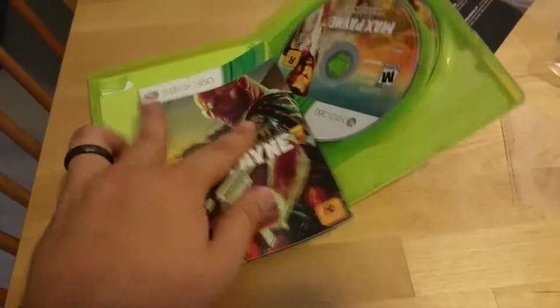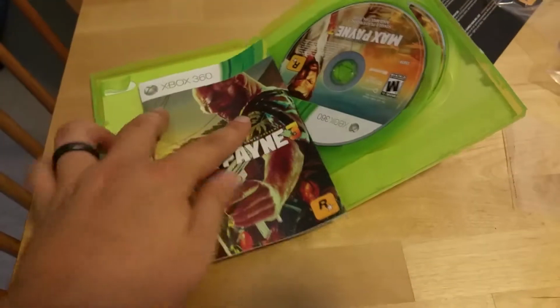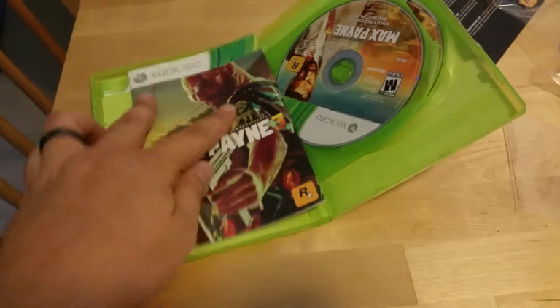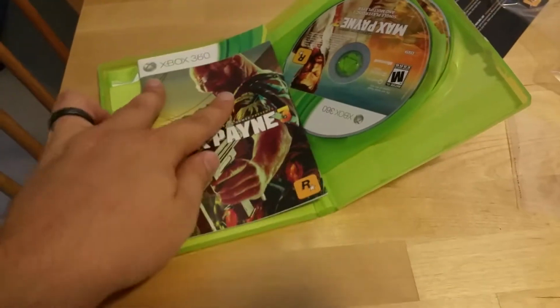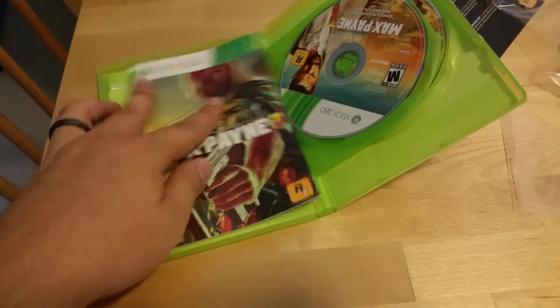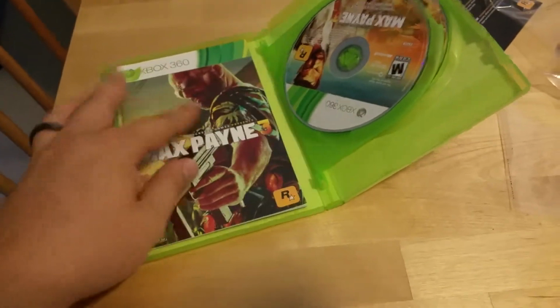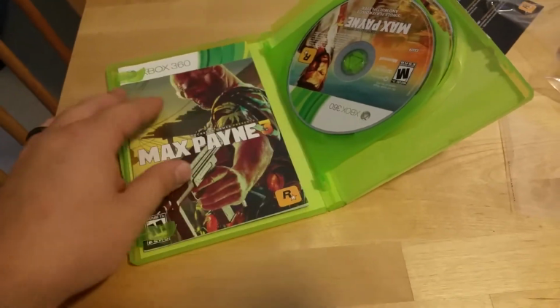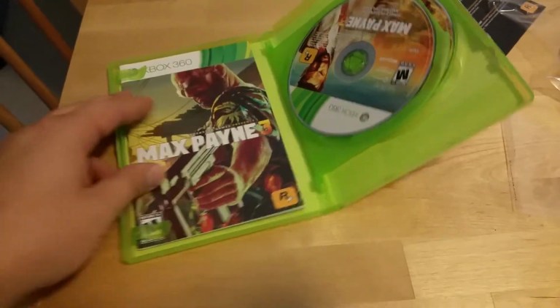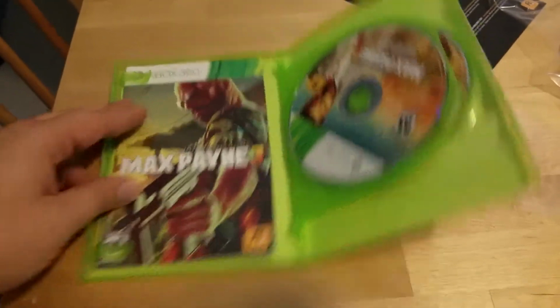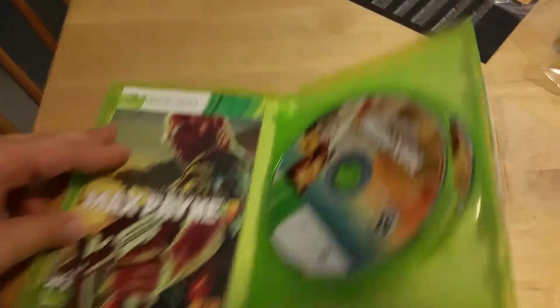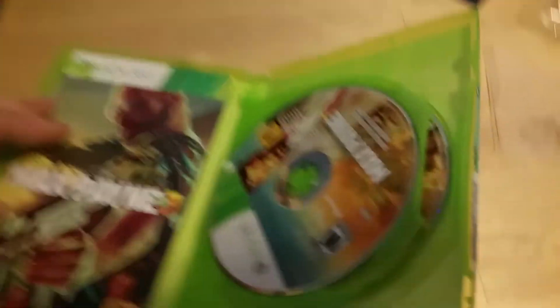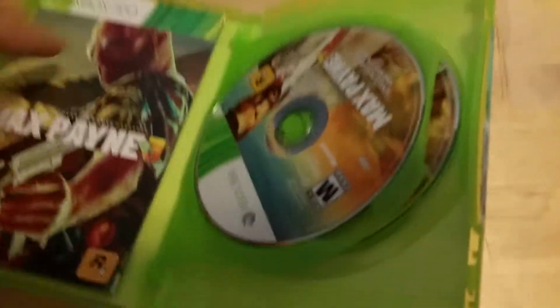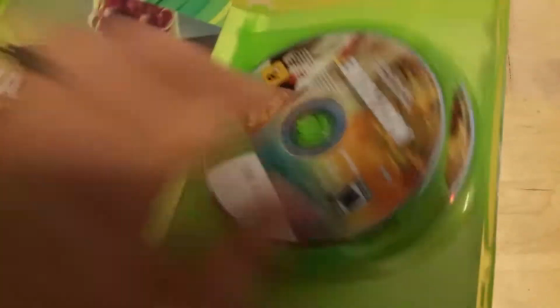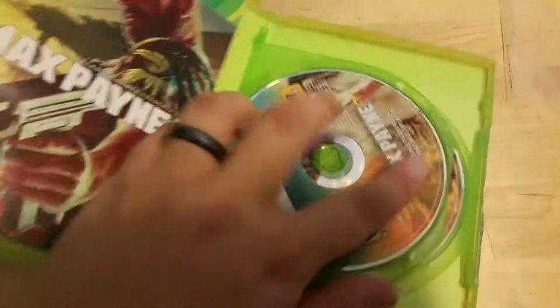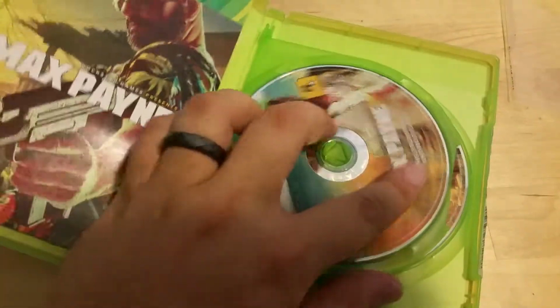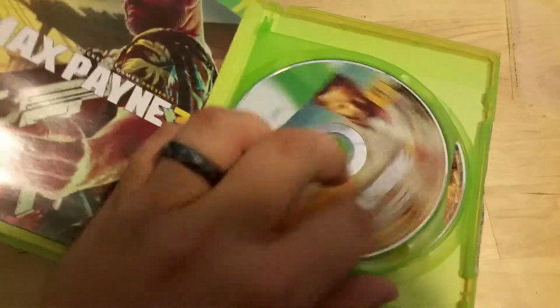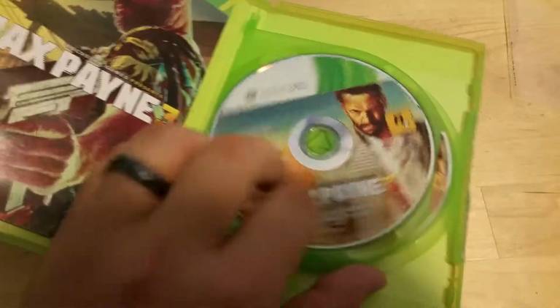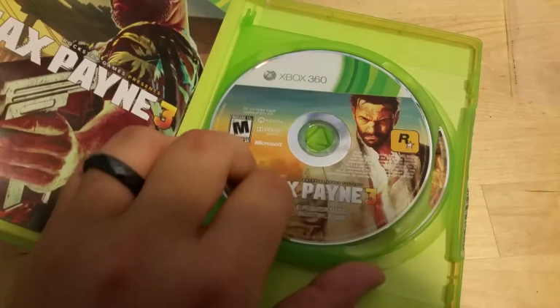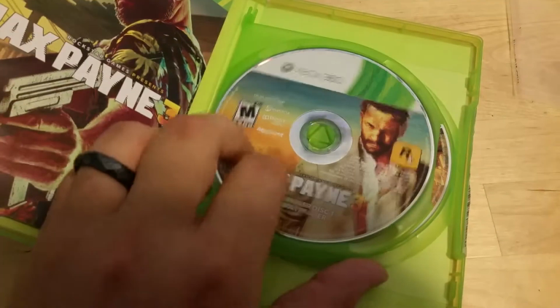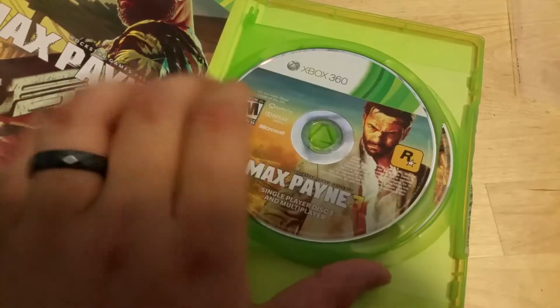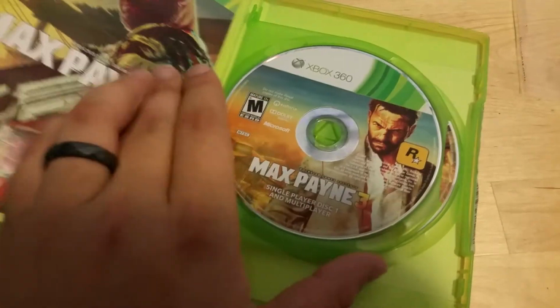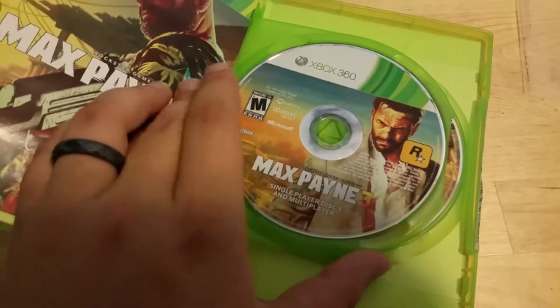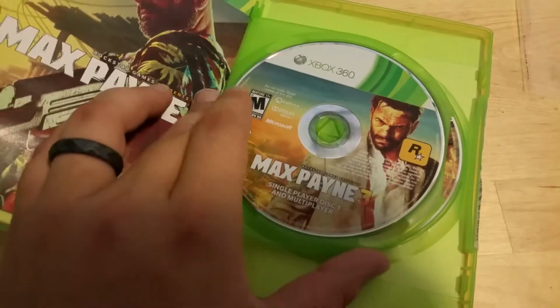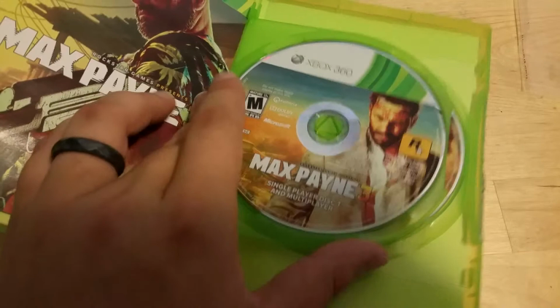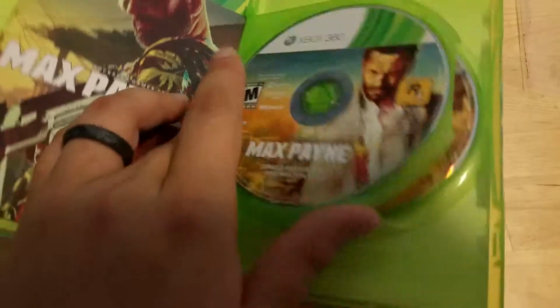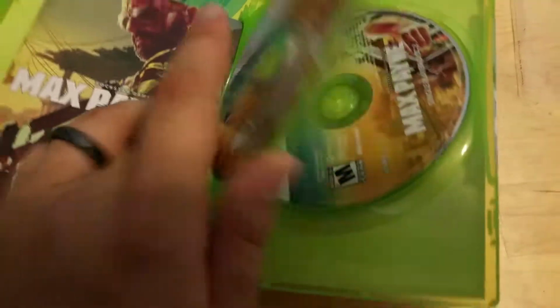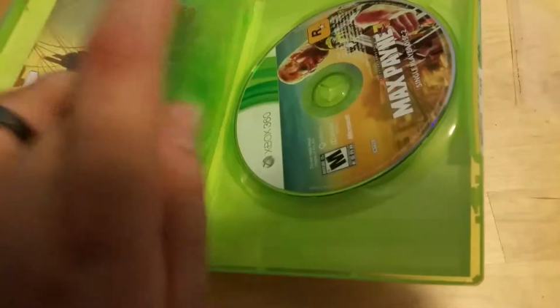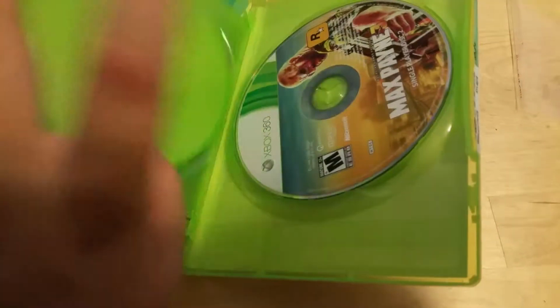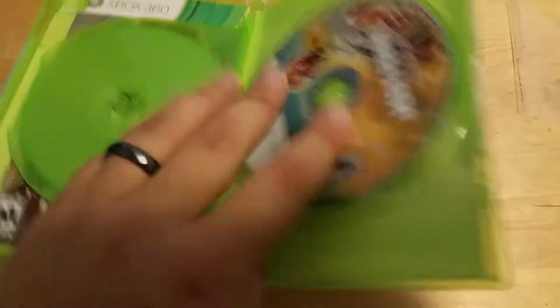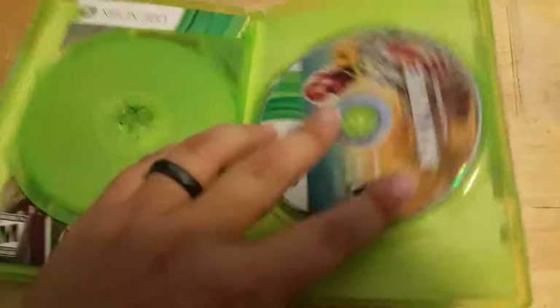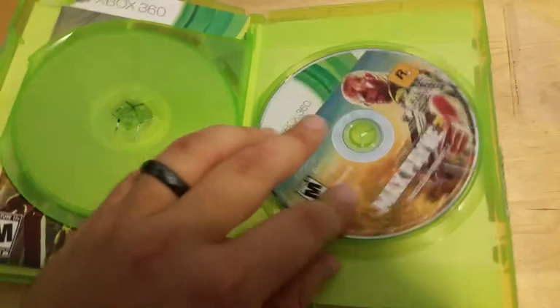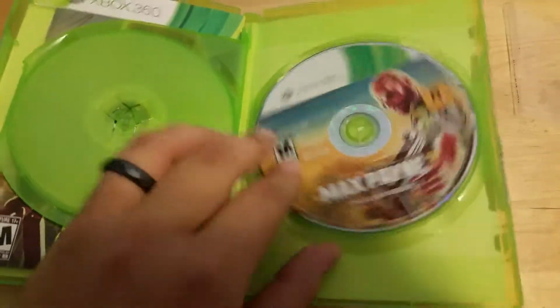And of course it's on 360, so it had to come on two discs.